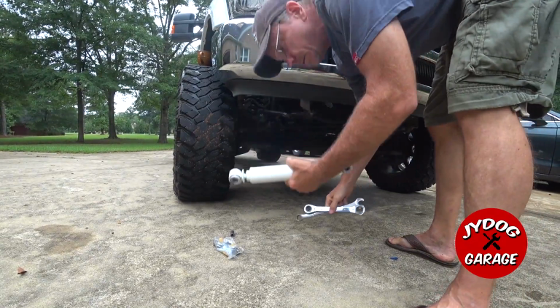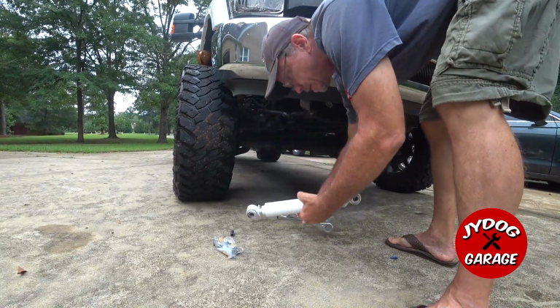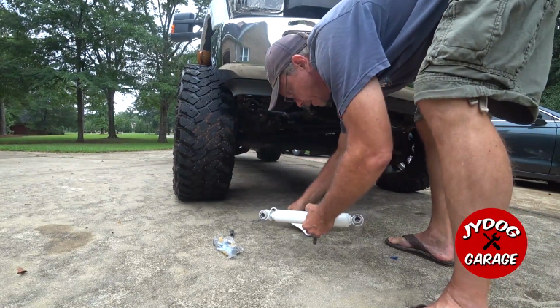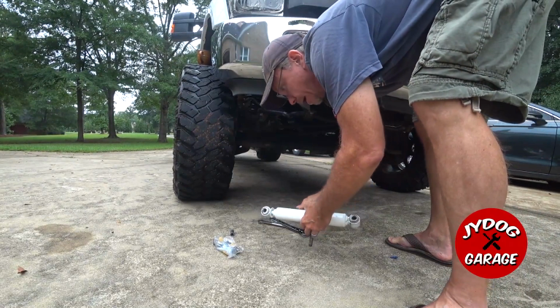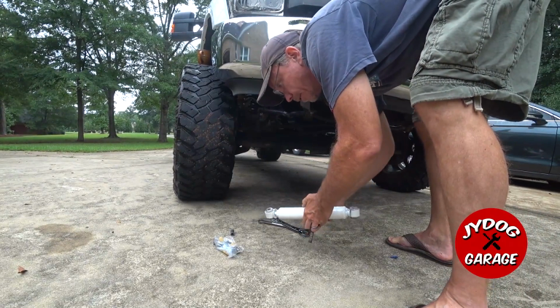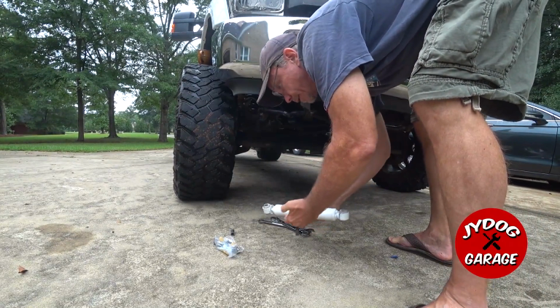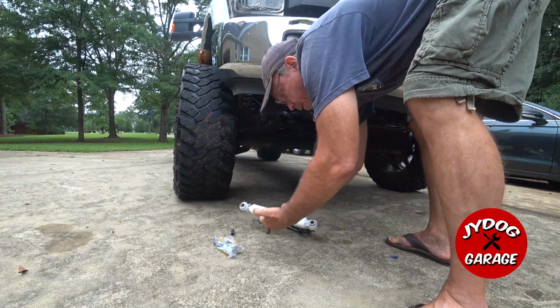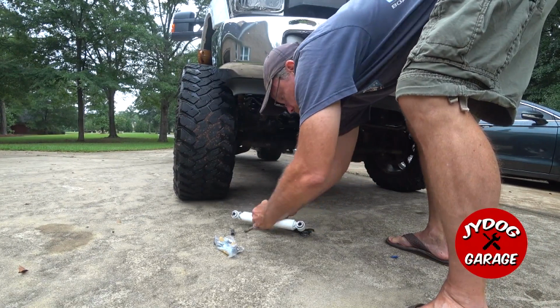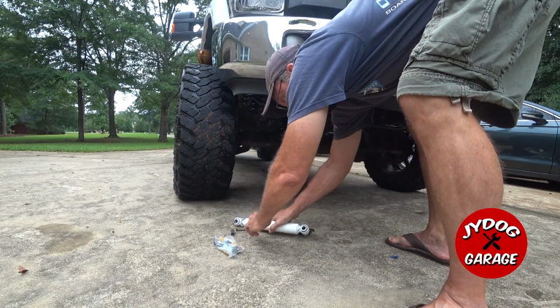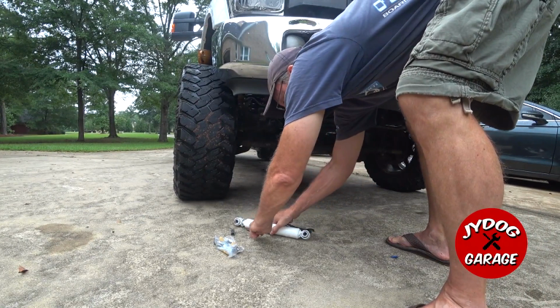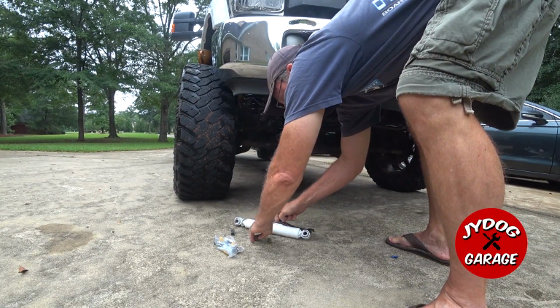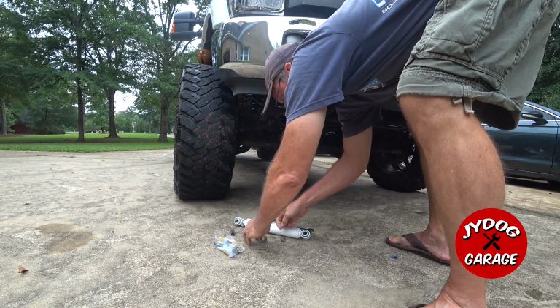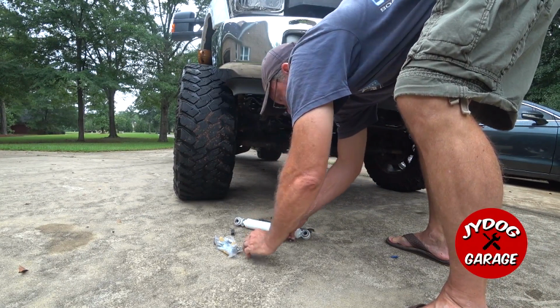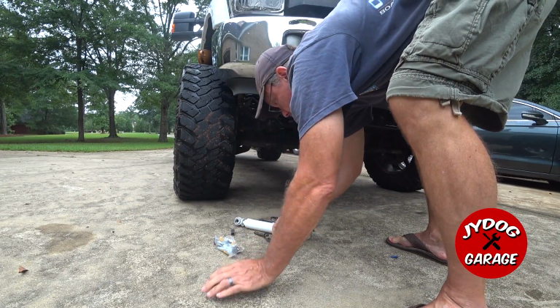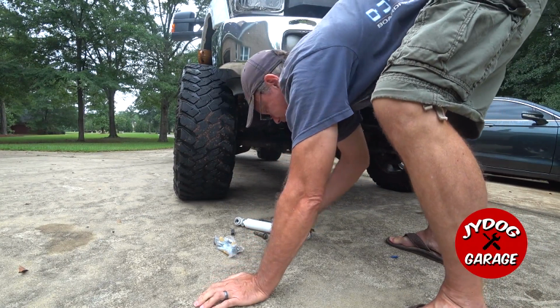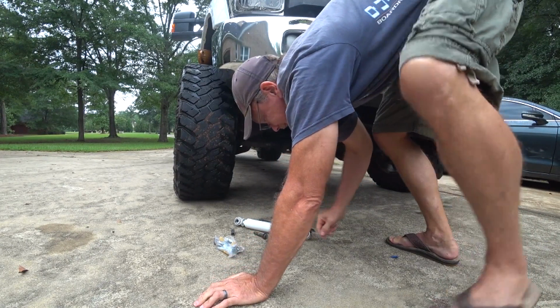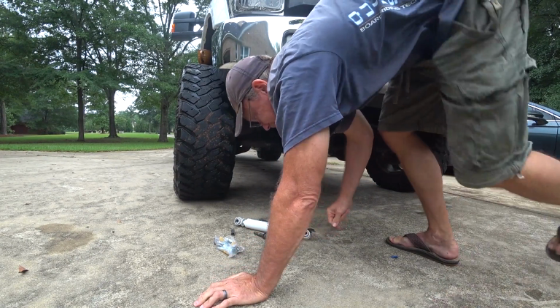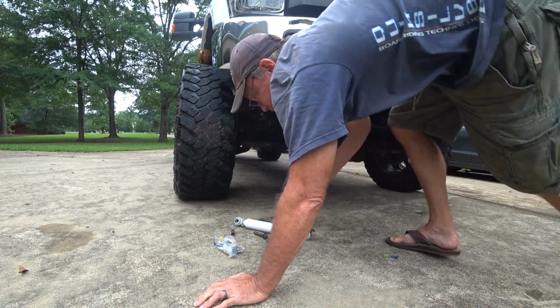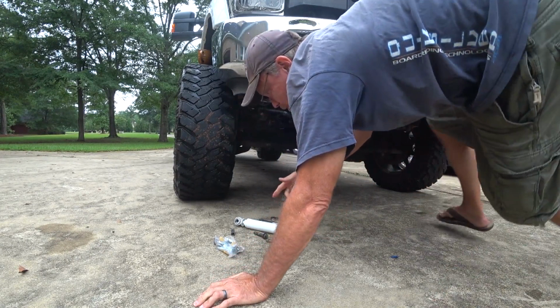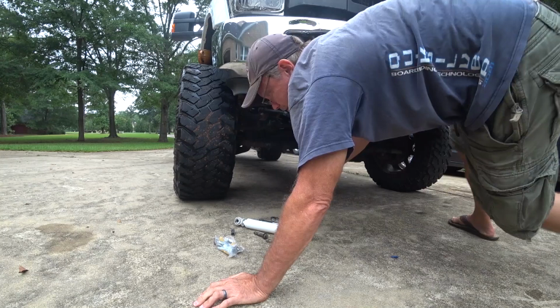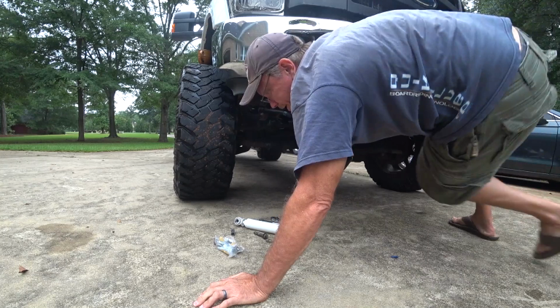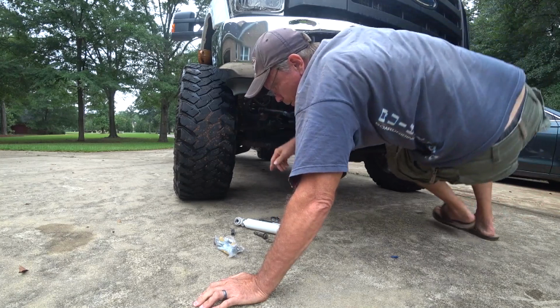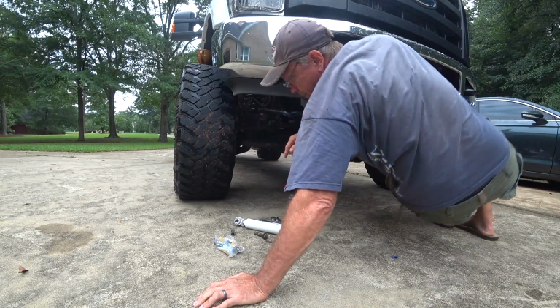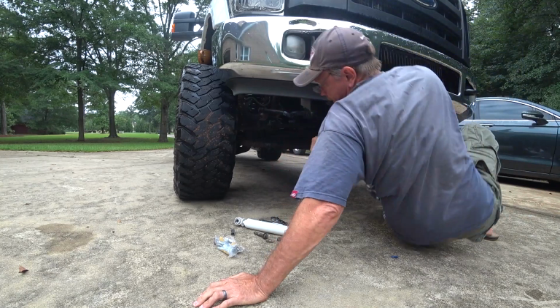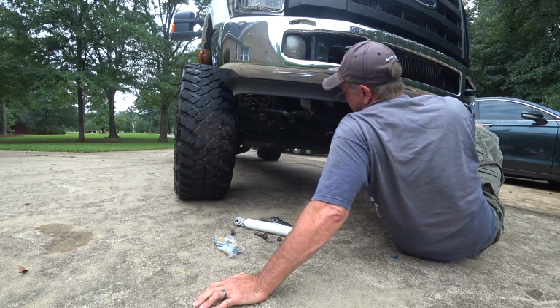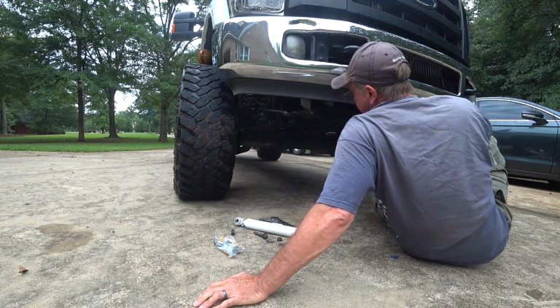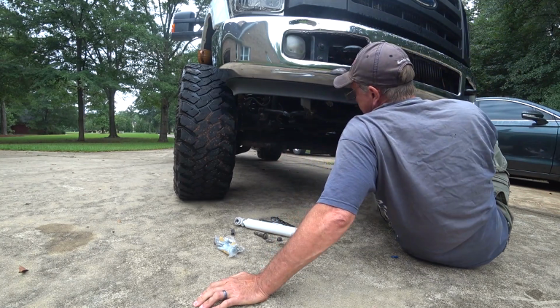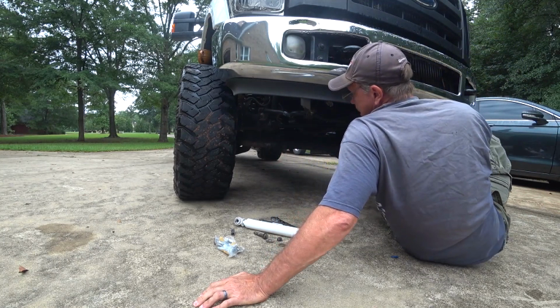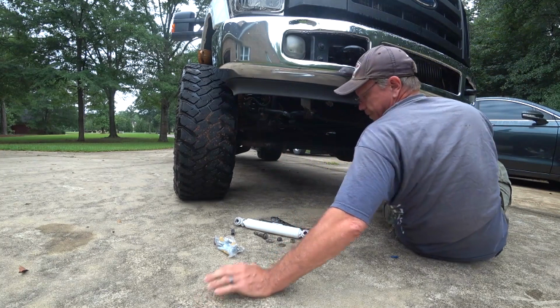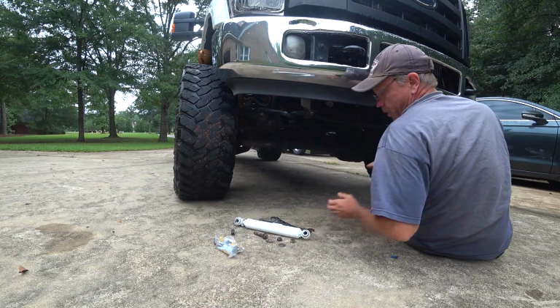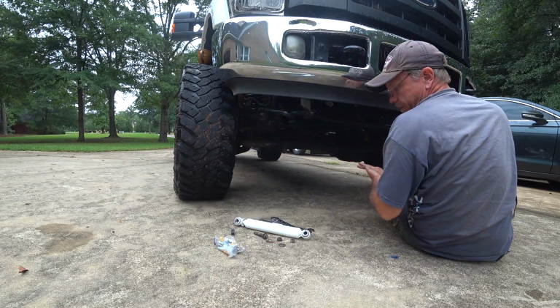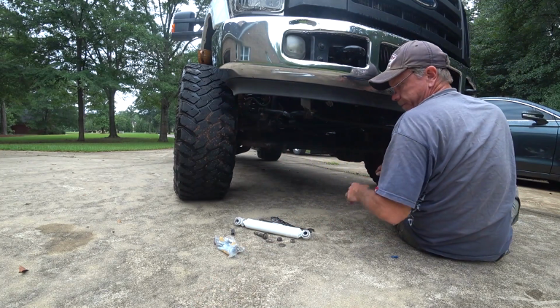The steering damper on here needs a new one anyway. It takes two but I've only got one right now, so I have to order another one.